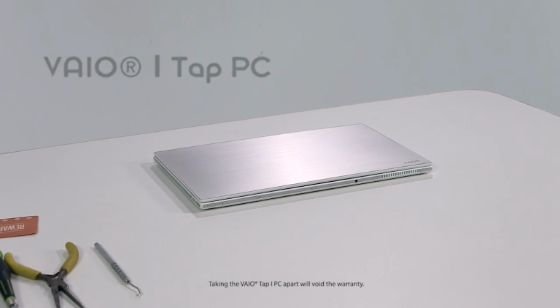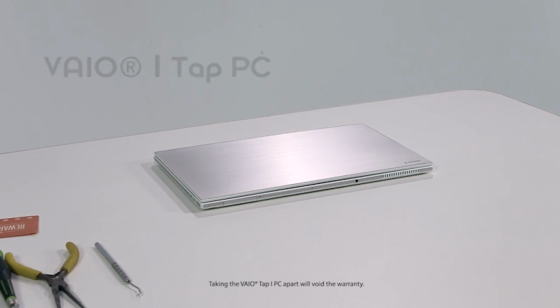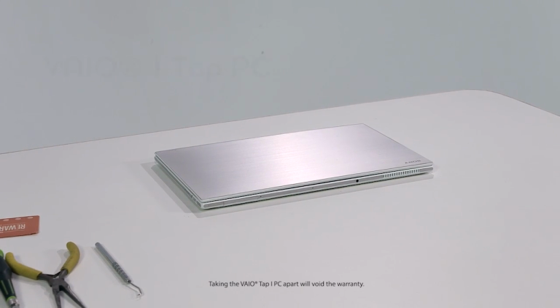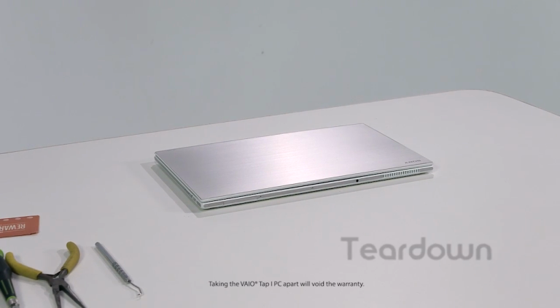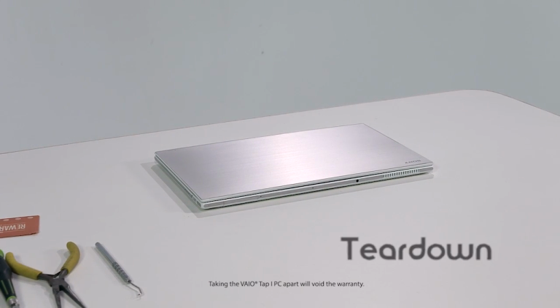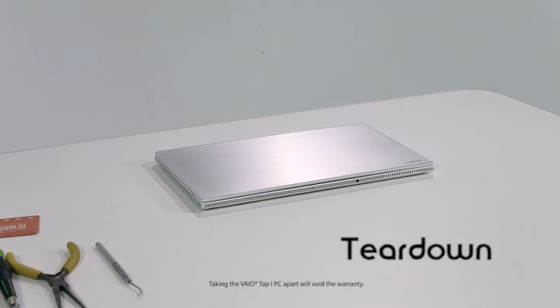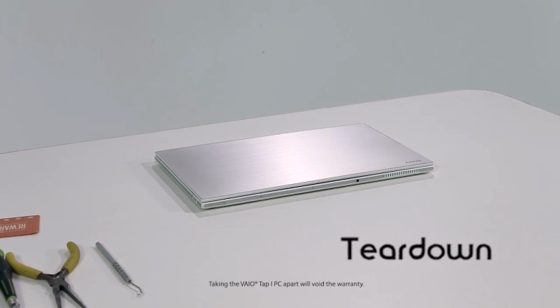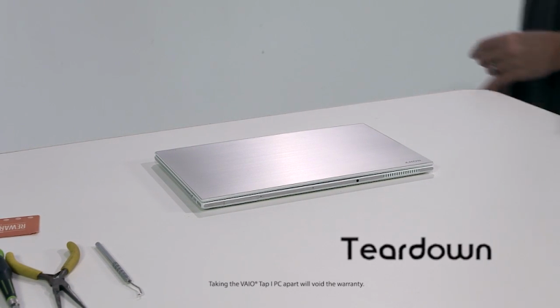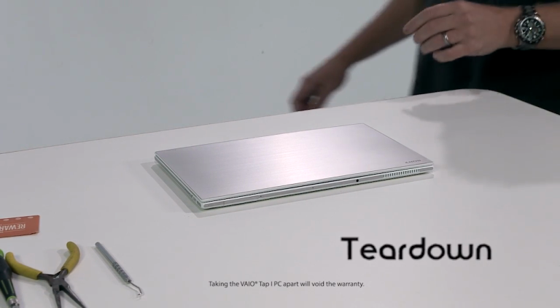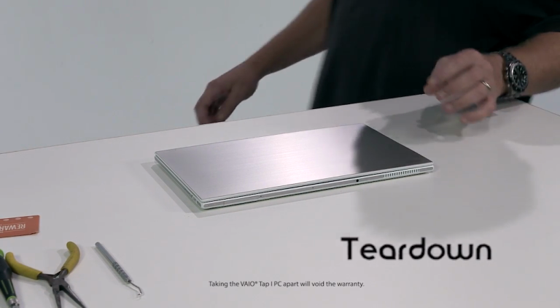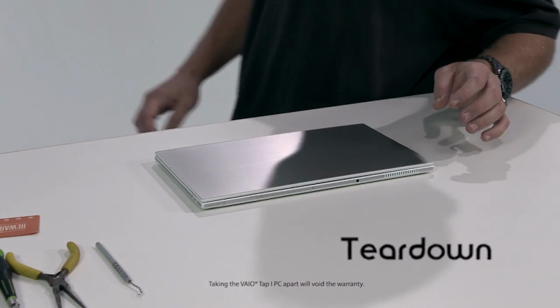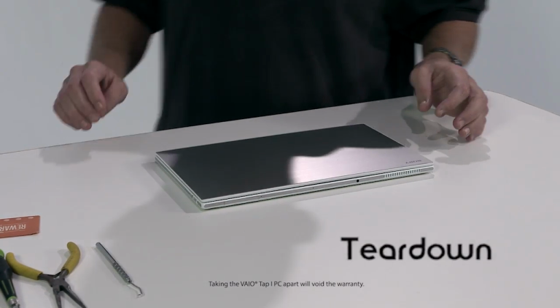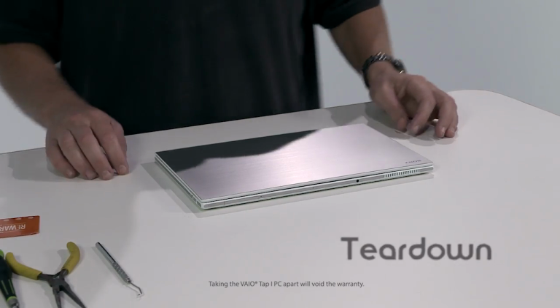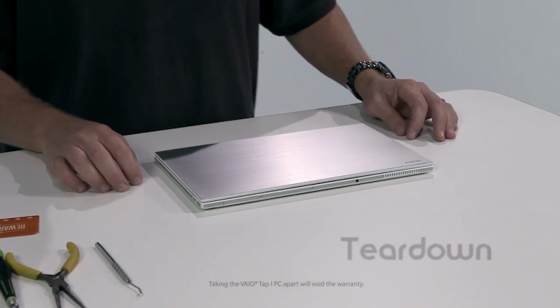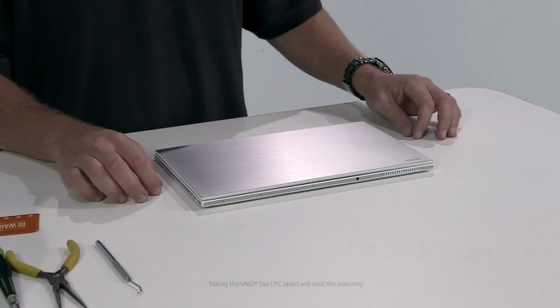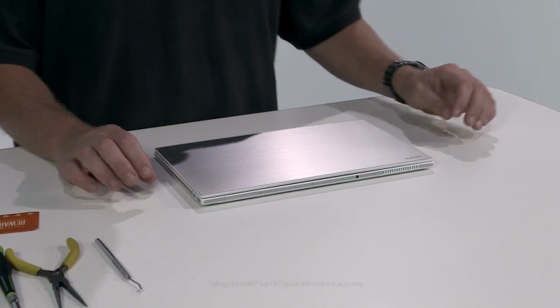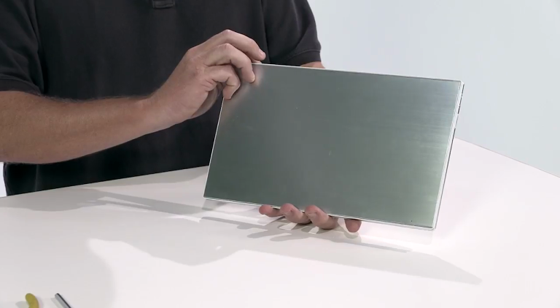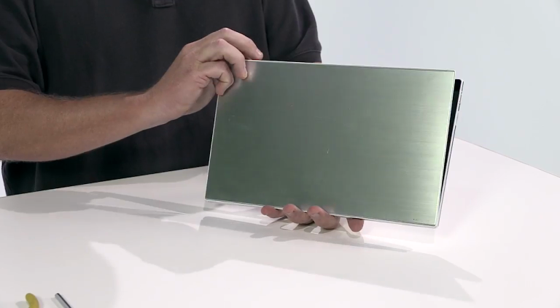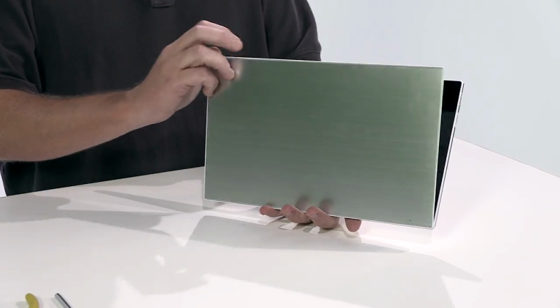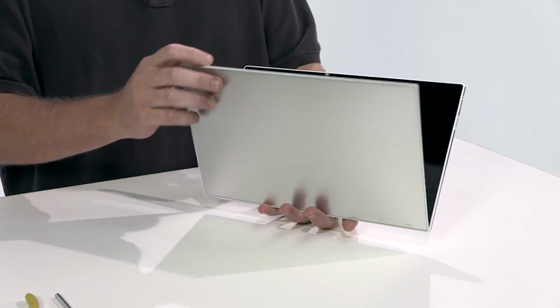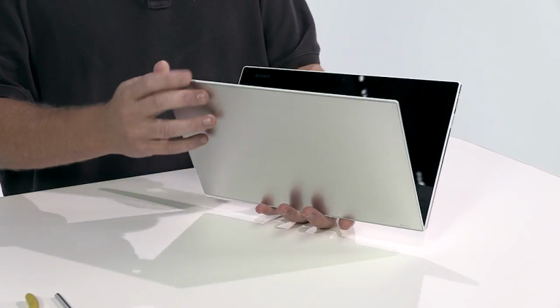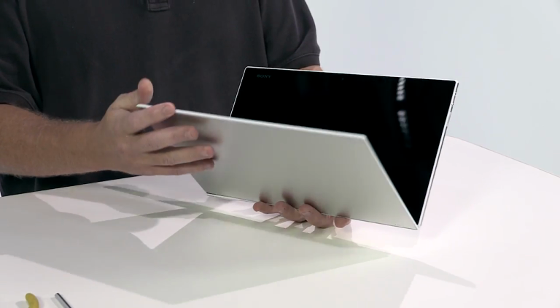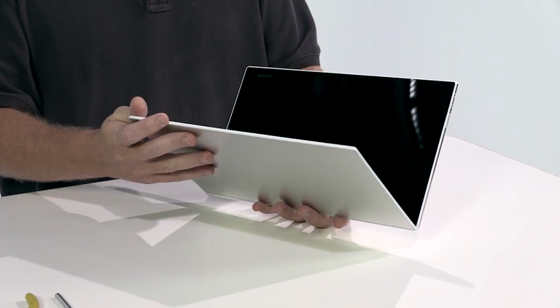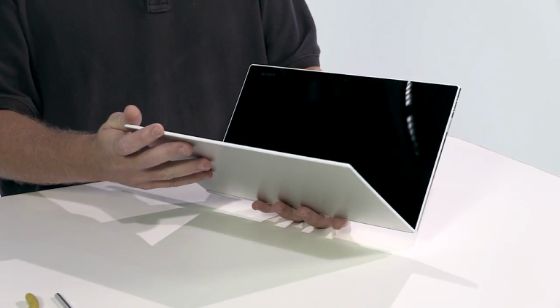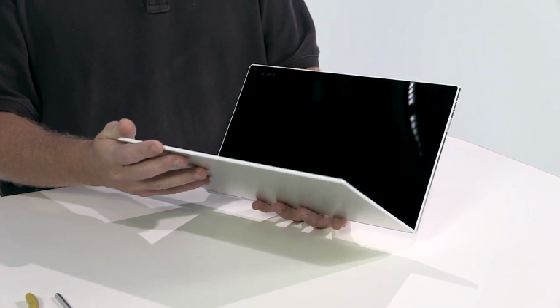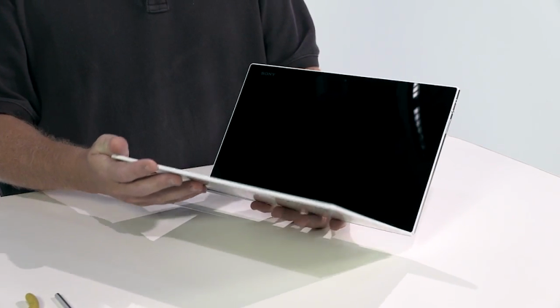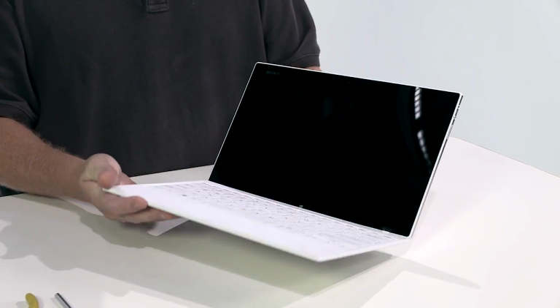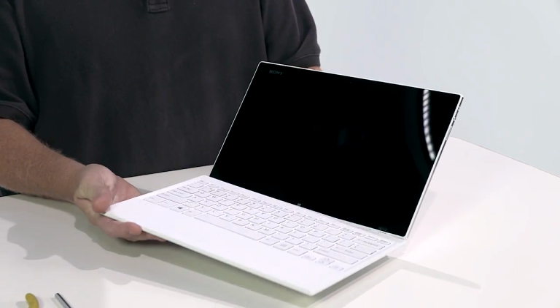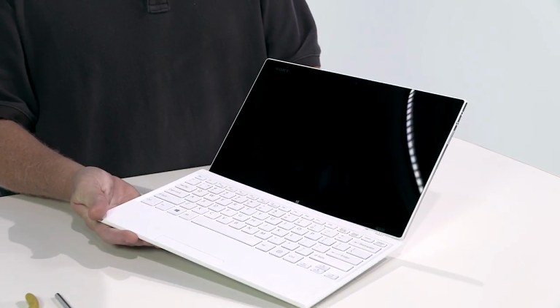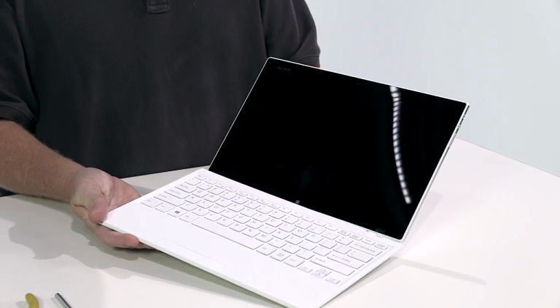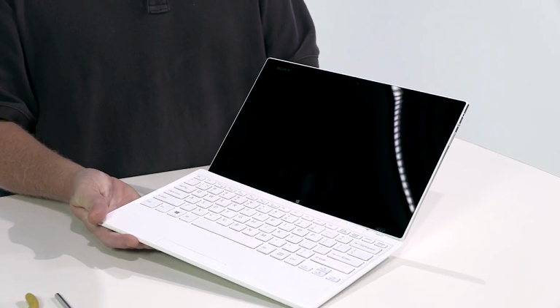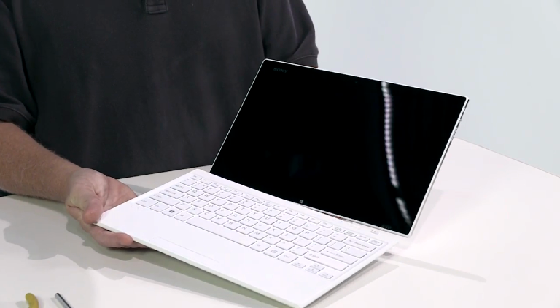Welcome to the teardown of Sony's VAIO Tap 11 Tablet PC. Before we open it up, here's a quick look at the outside.